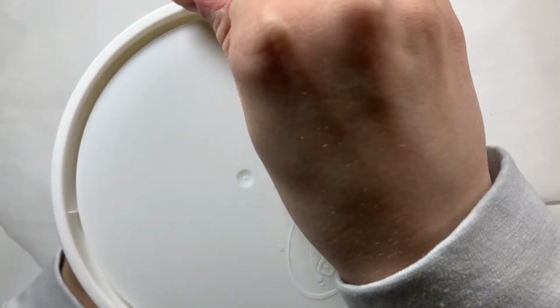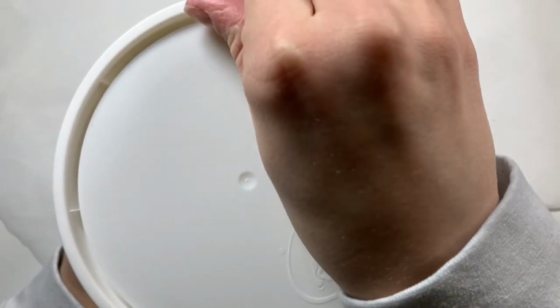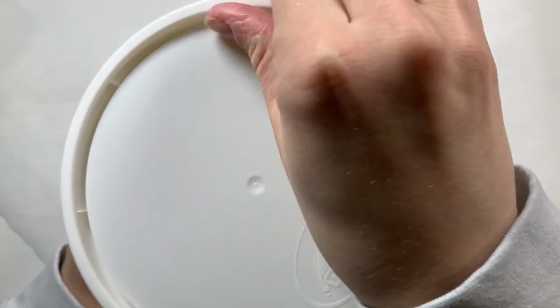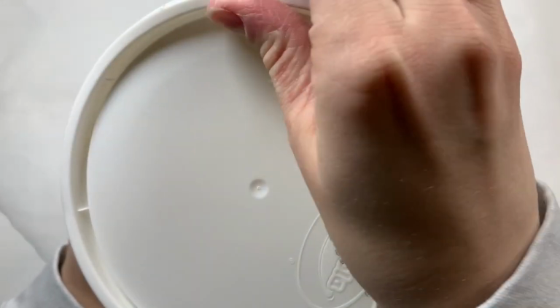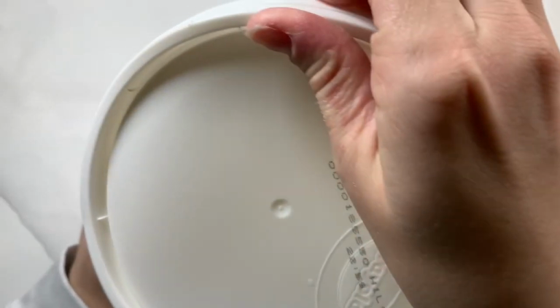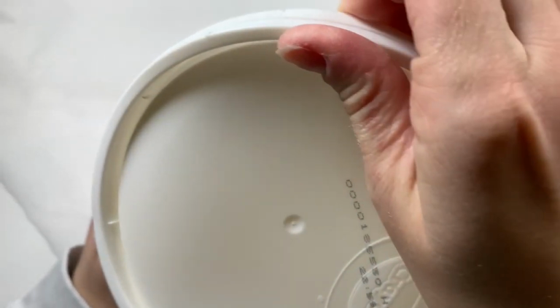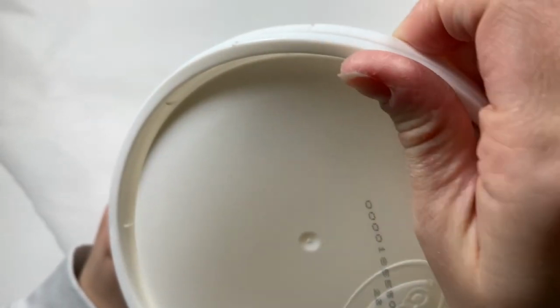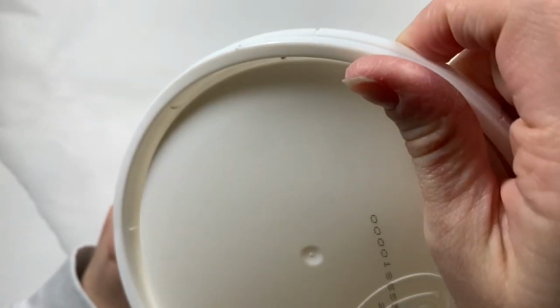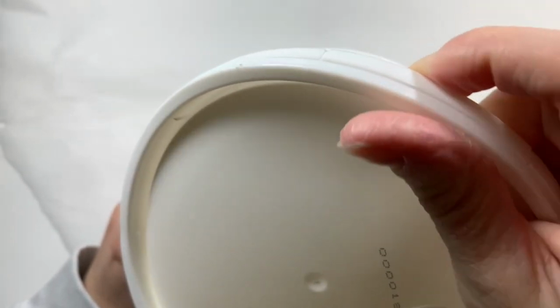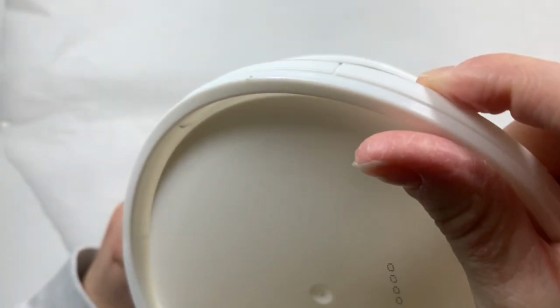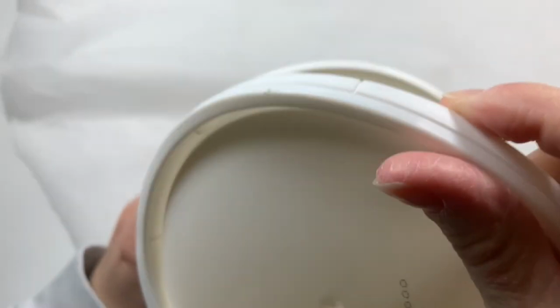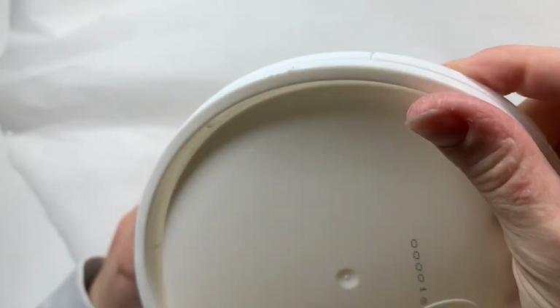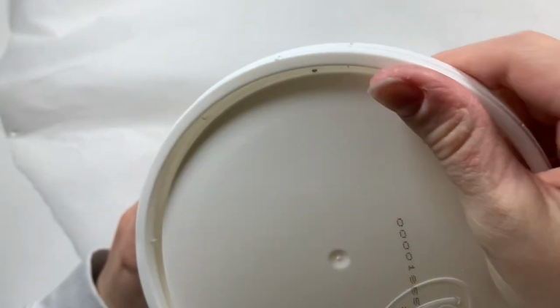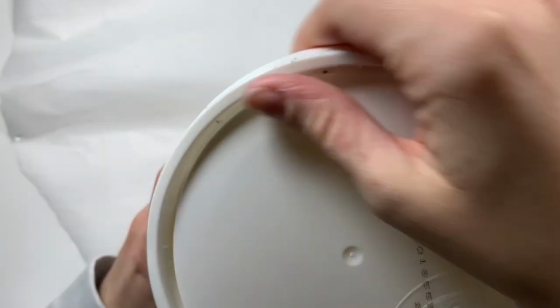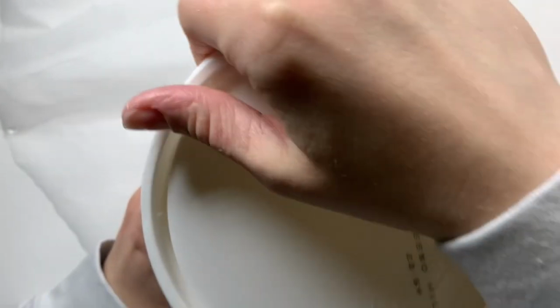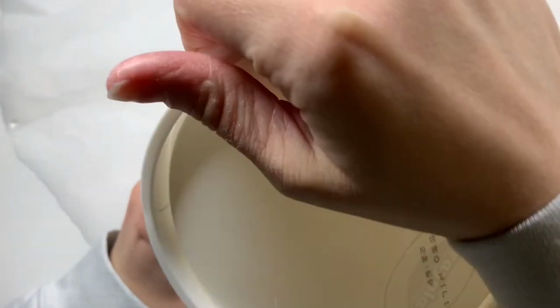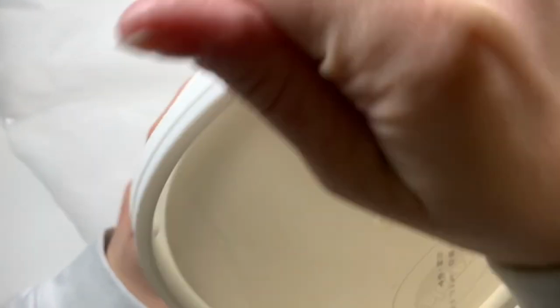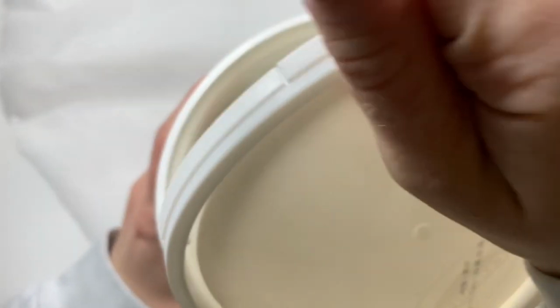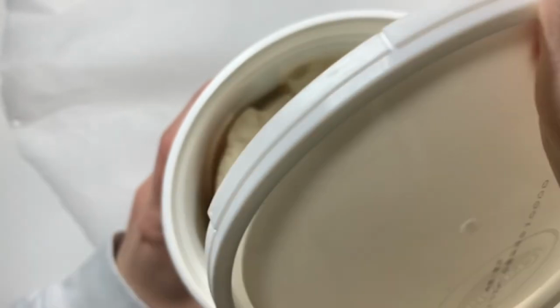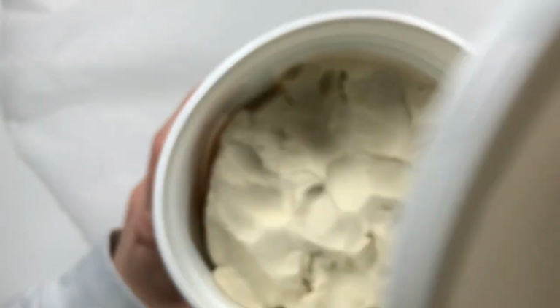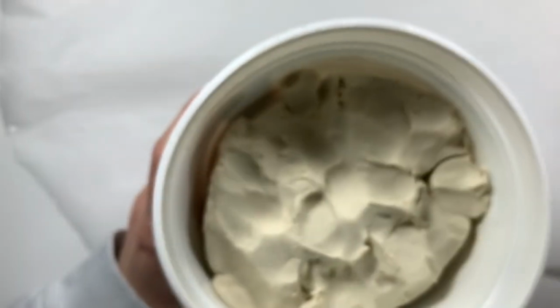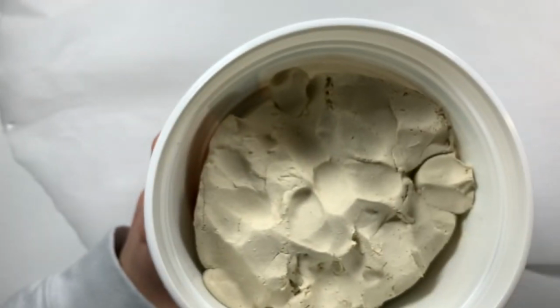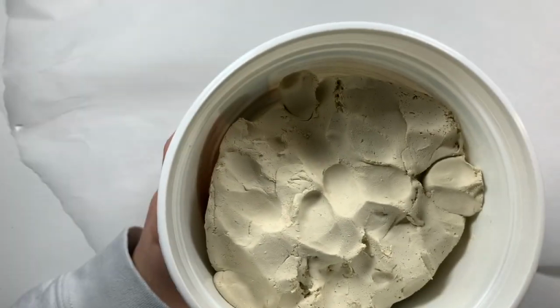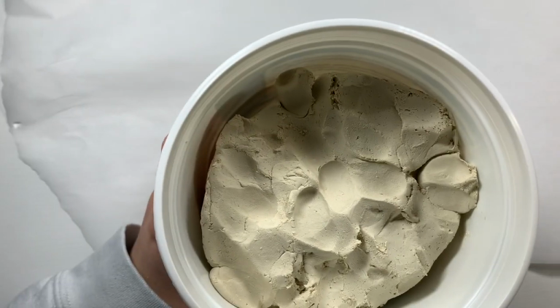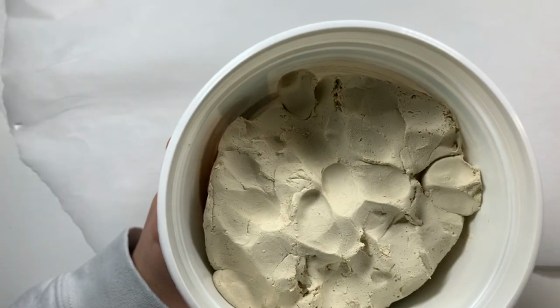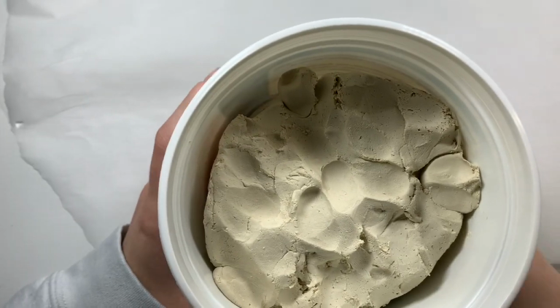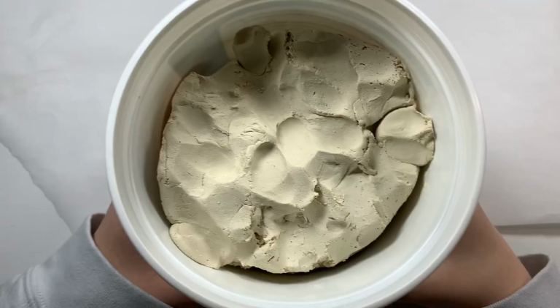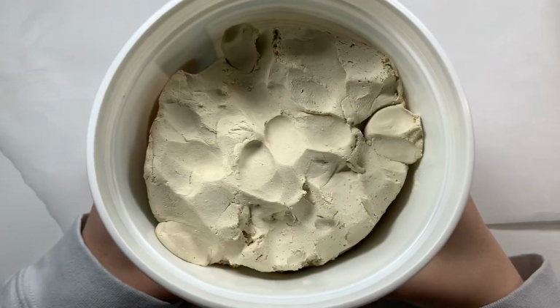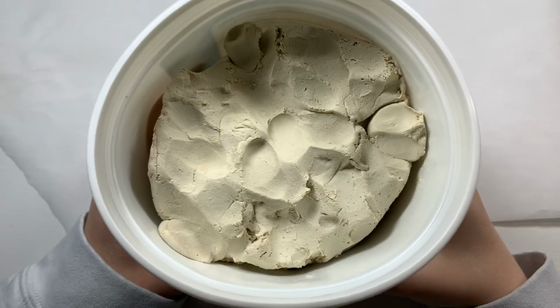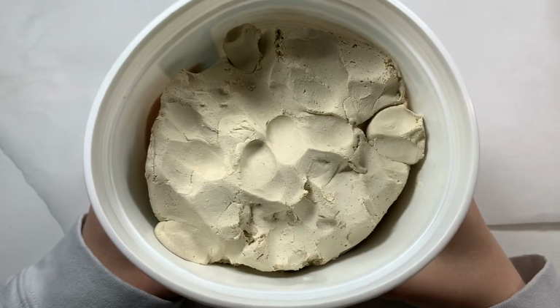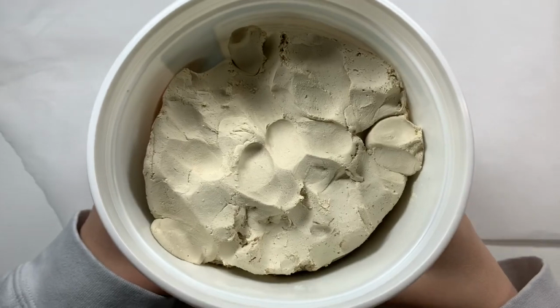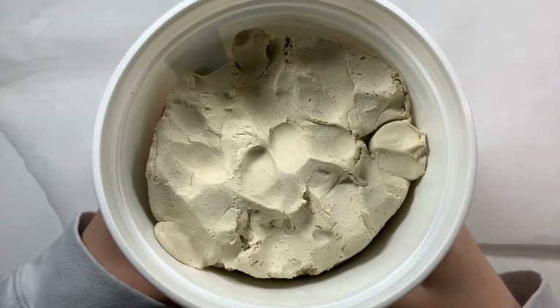Let's open this up and get started and see what we can create.